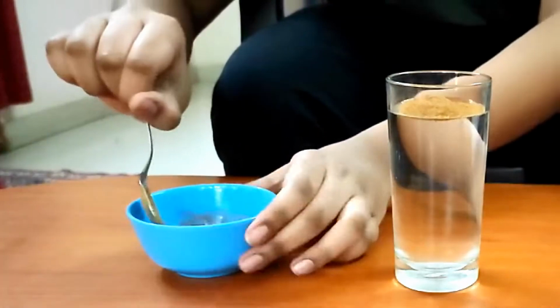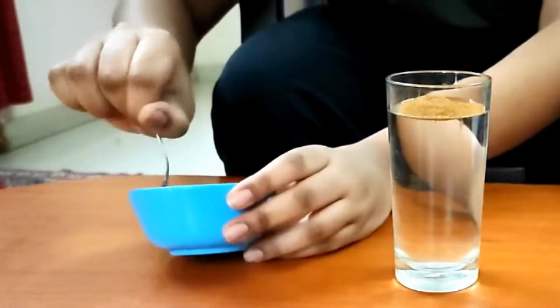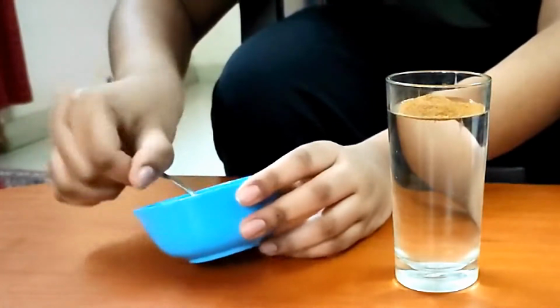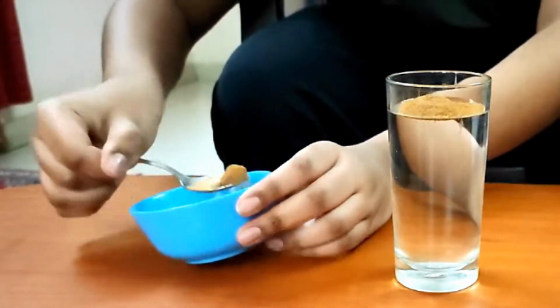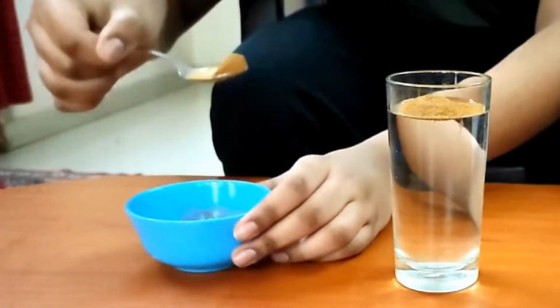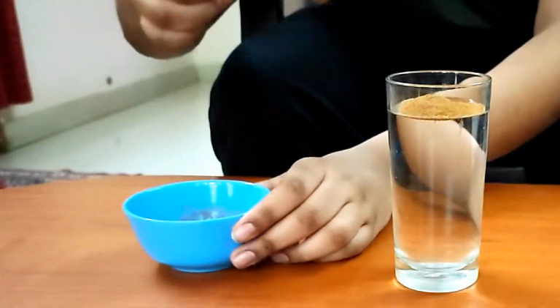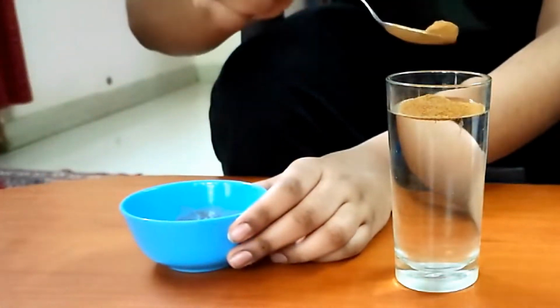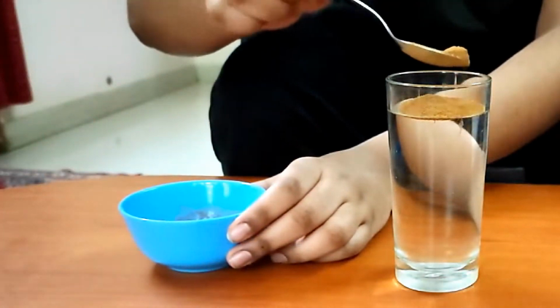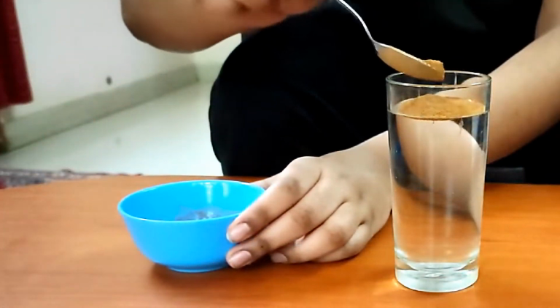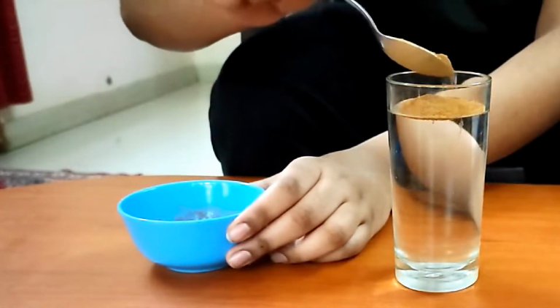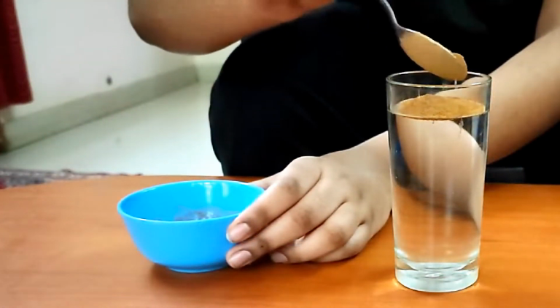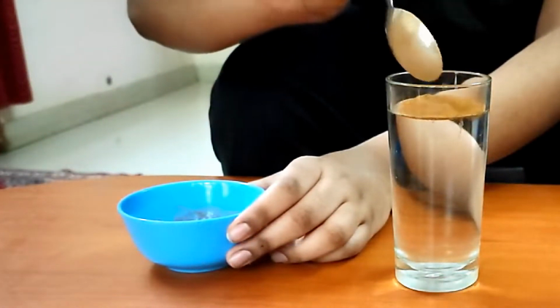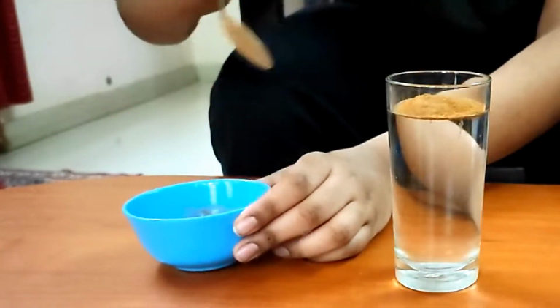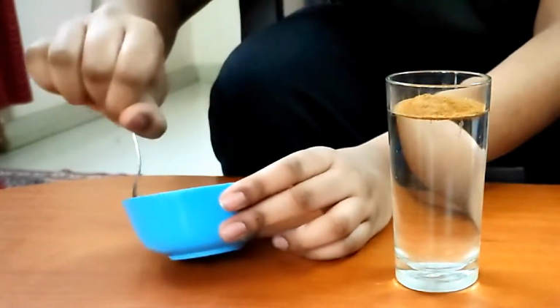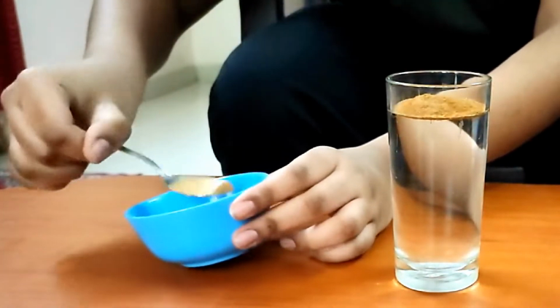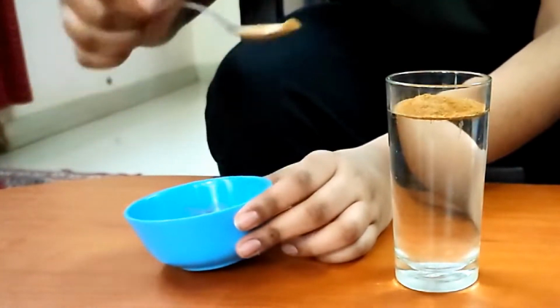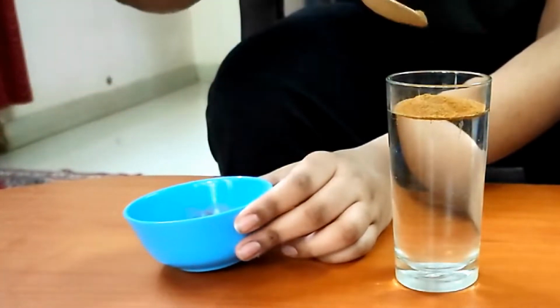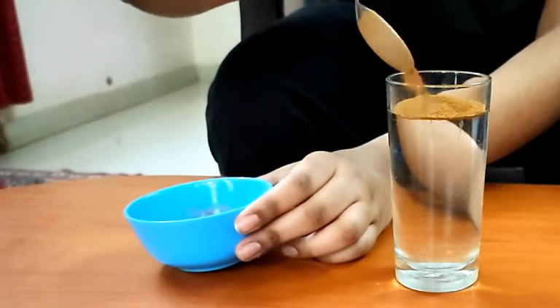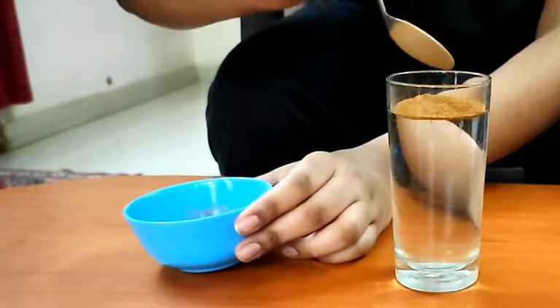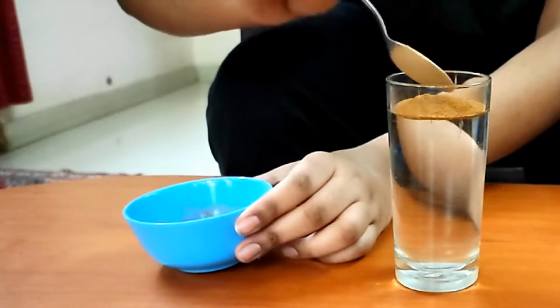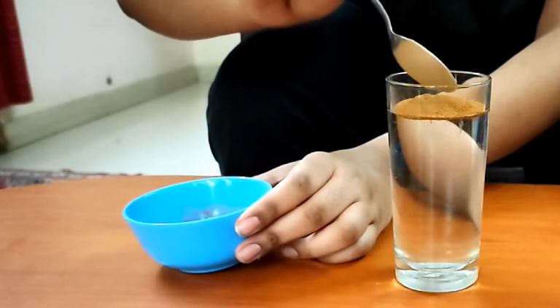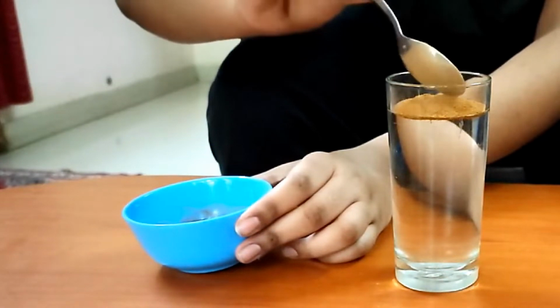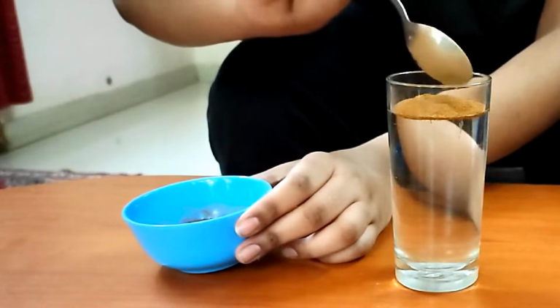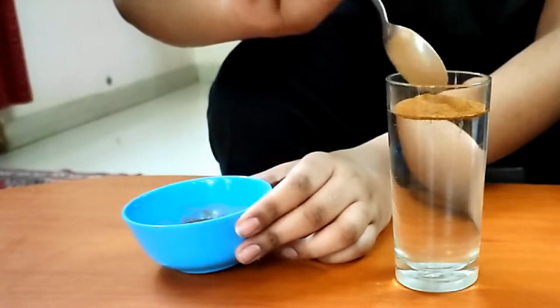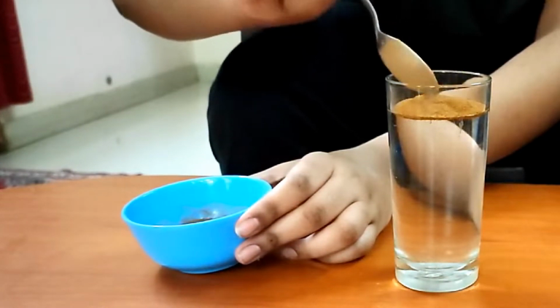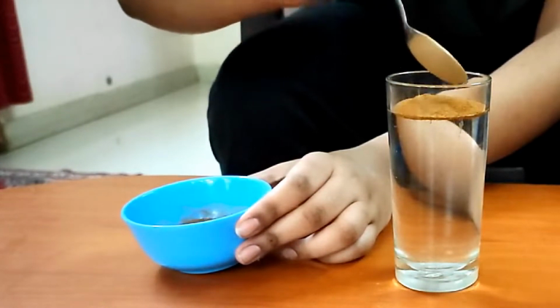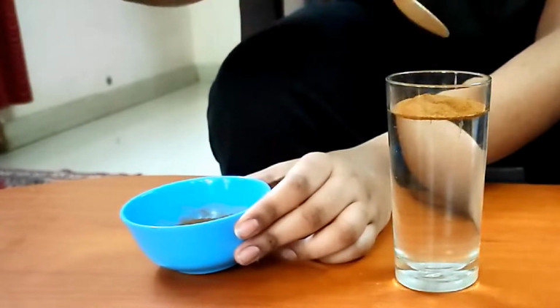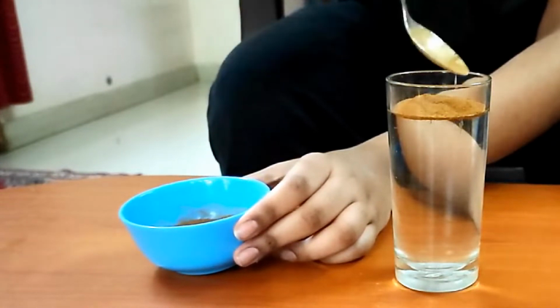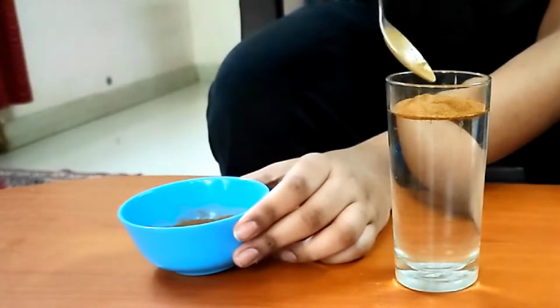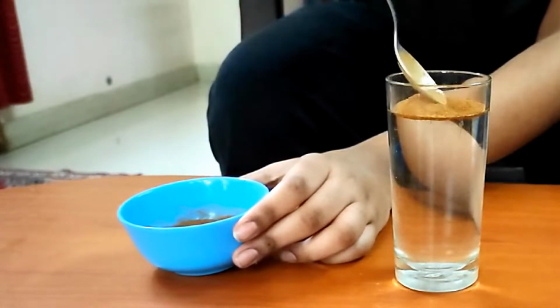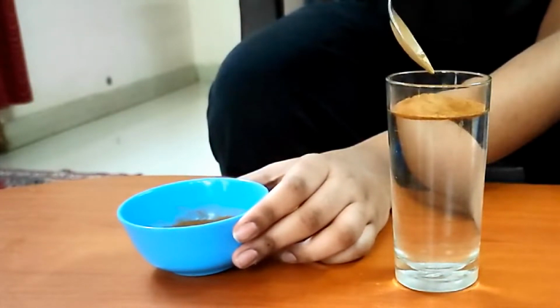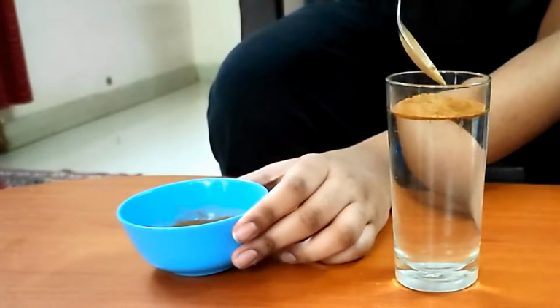We will take a spoonful of cinnamon powder and slowly put it on the surface of the water. Now we will spread it.